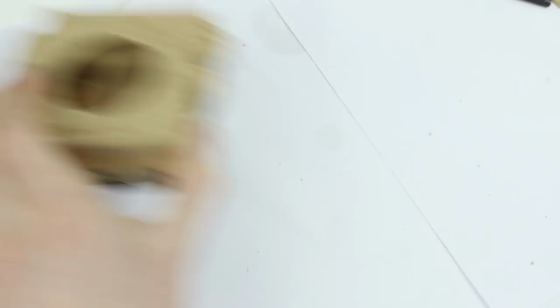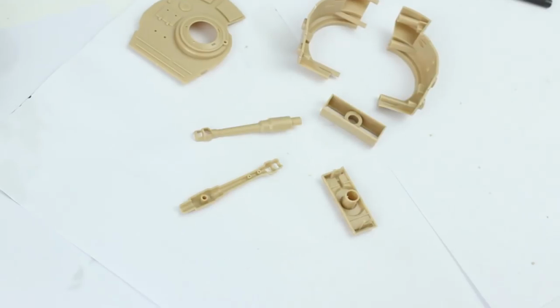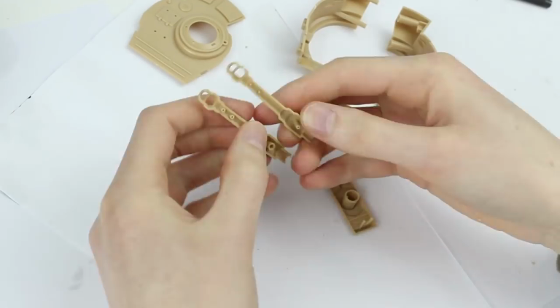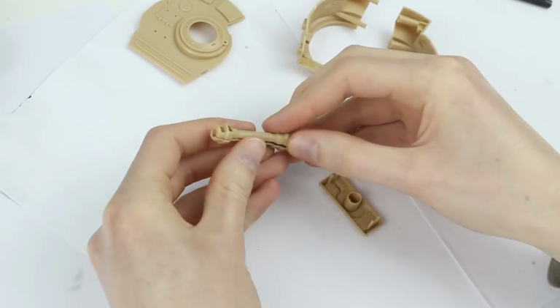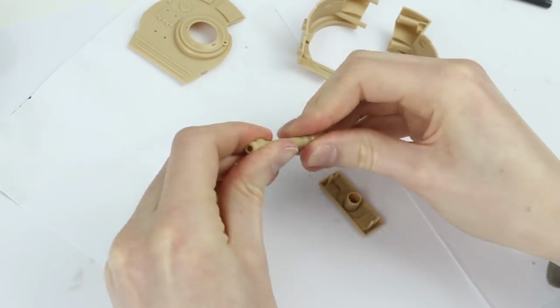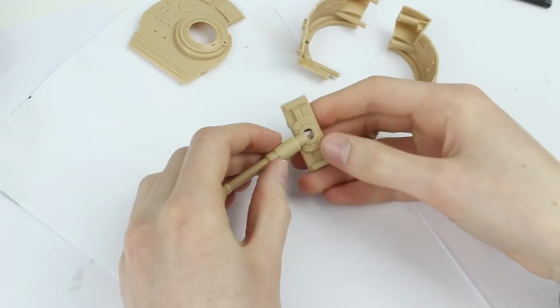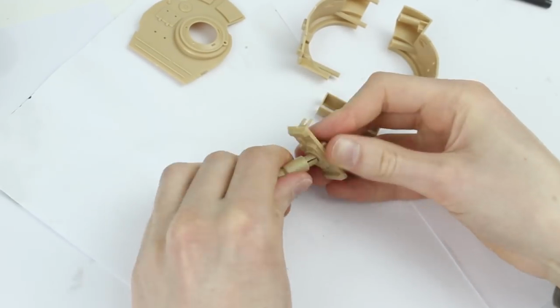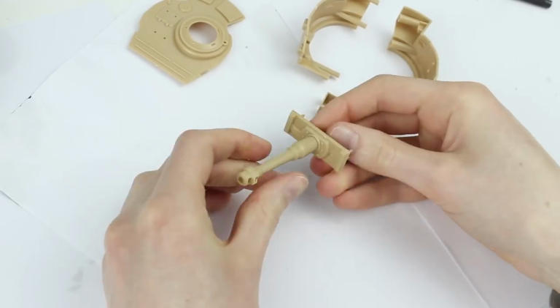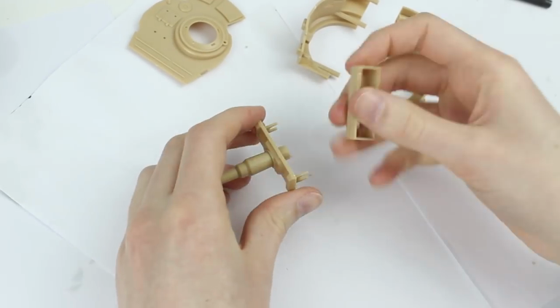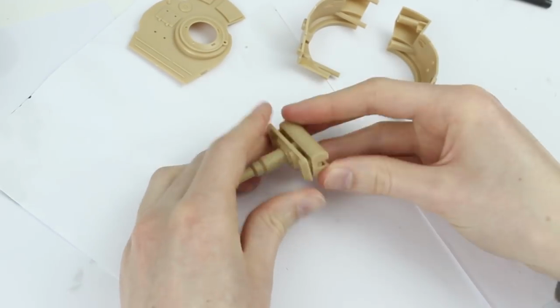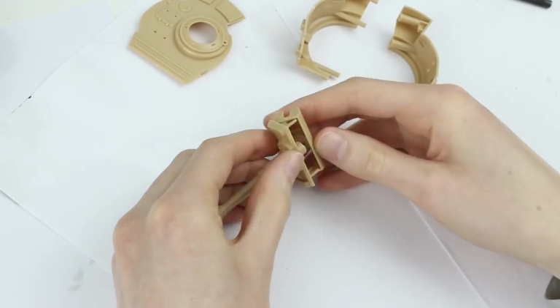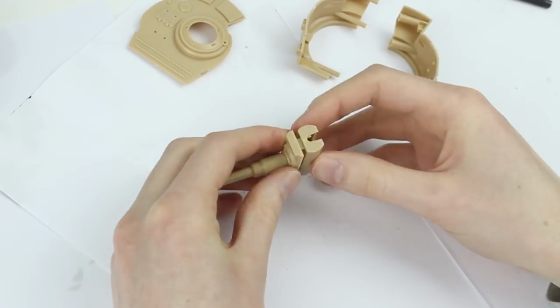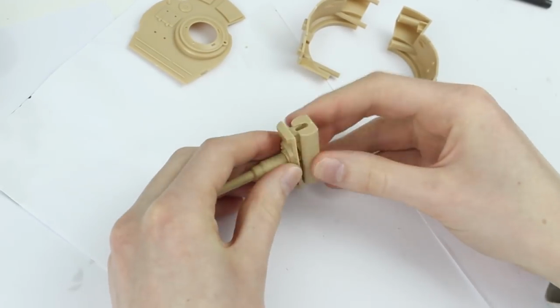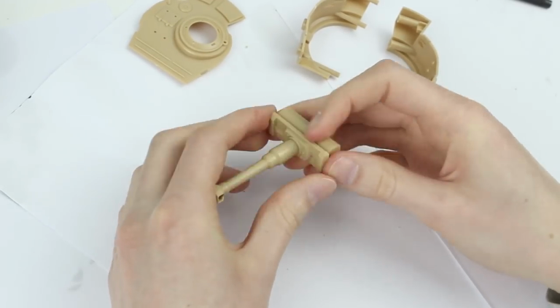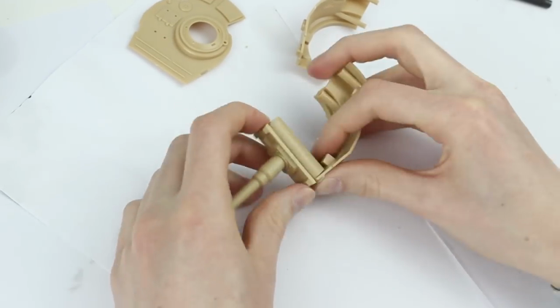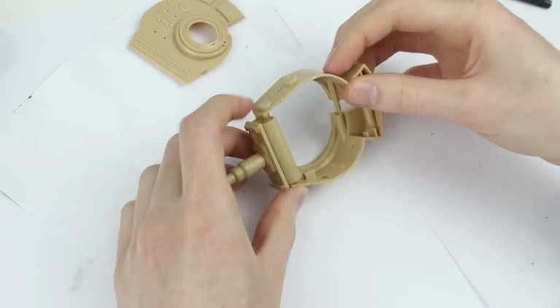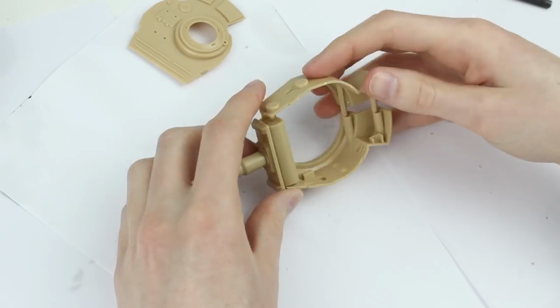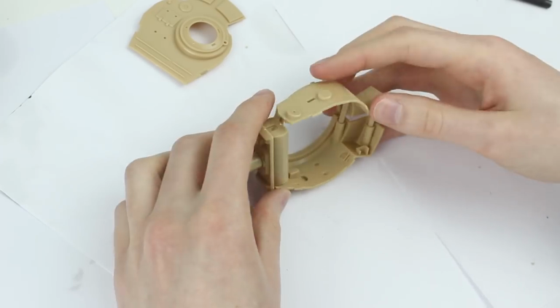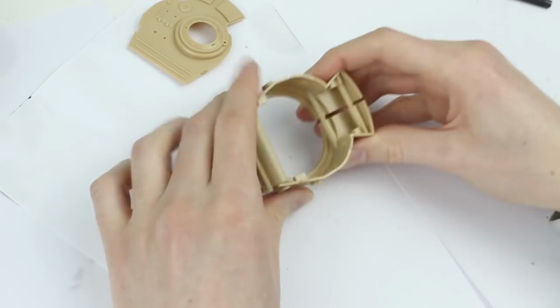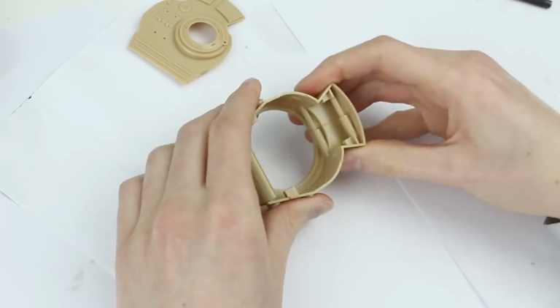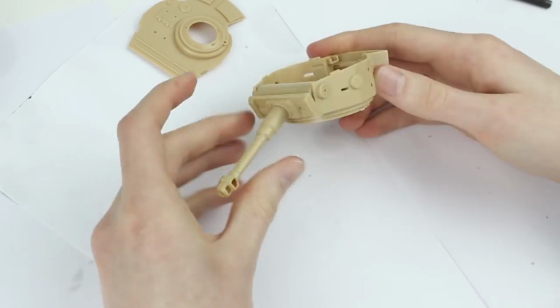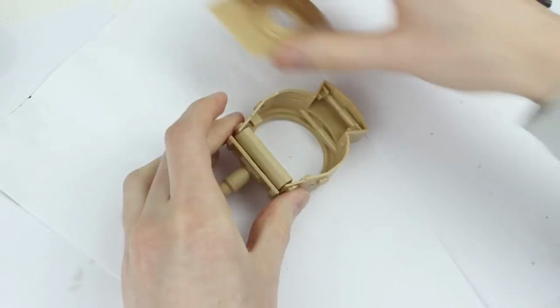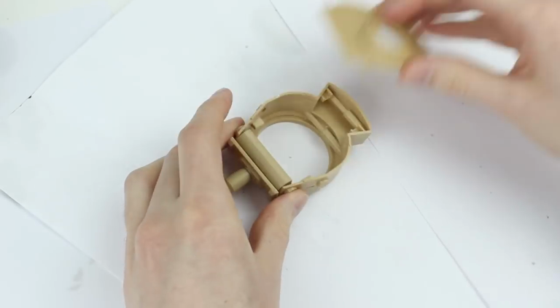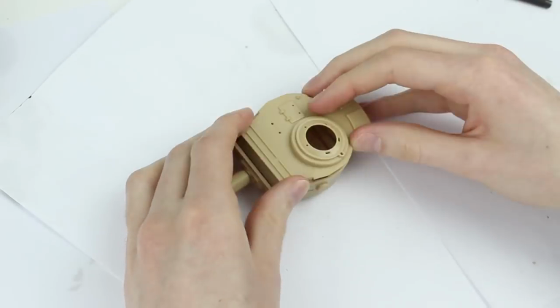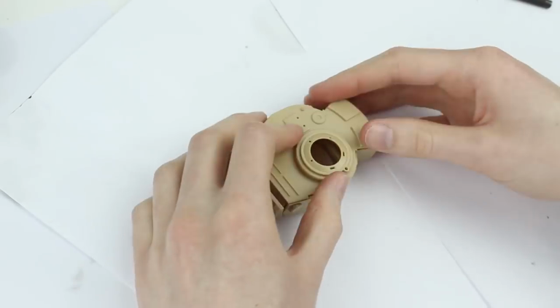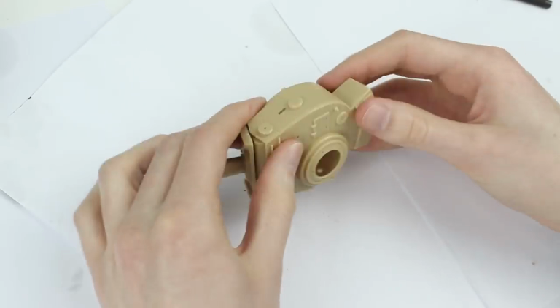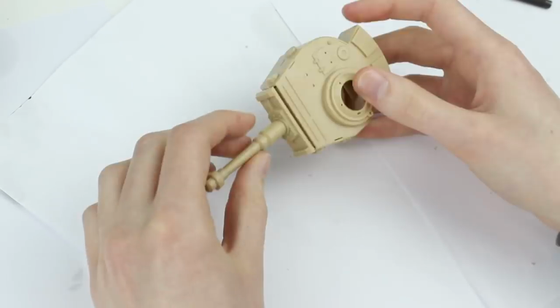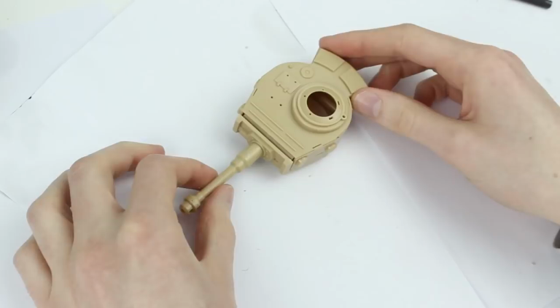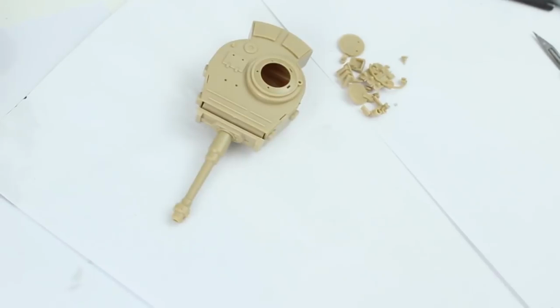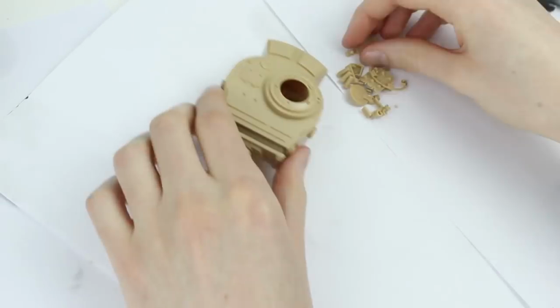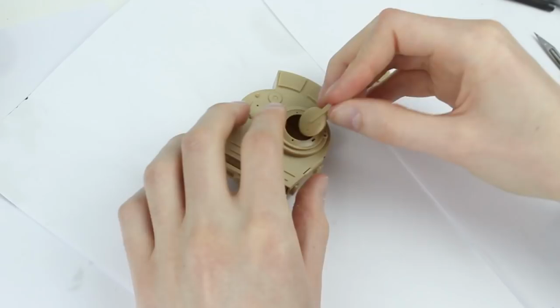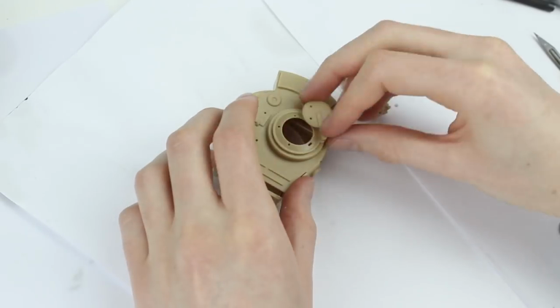The fit of the gun mantlet to the hinged part was a bit loose, and required some glue to hold it in place securely.